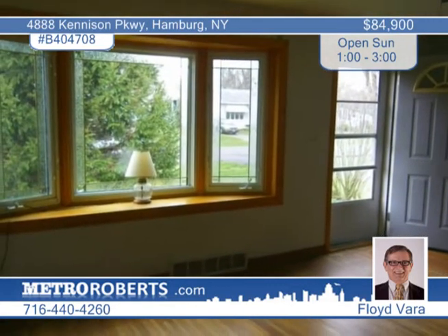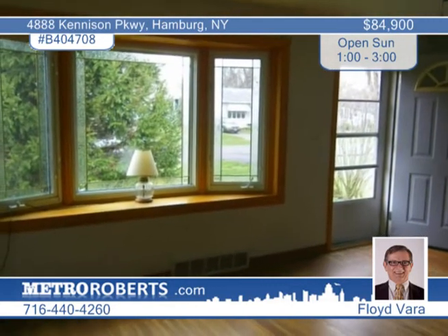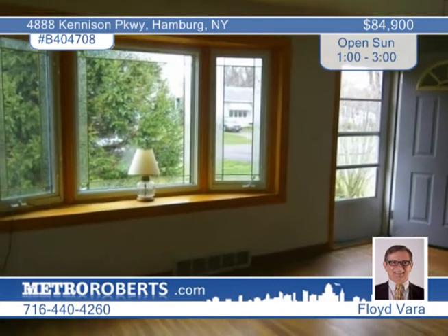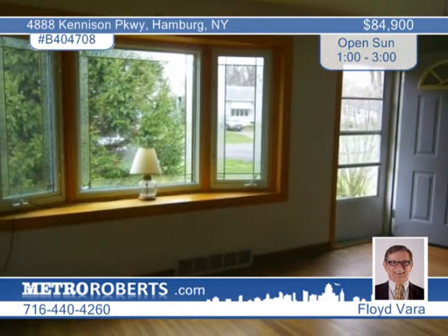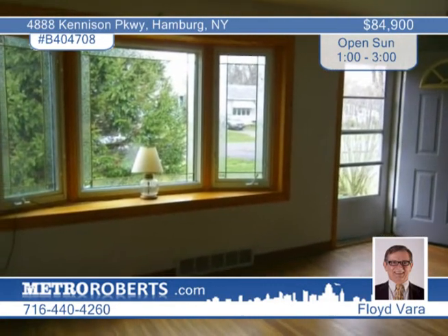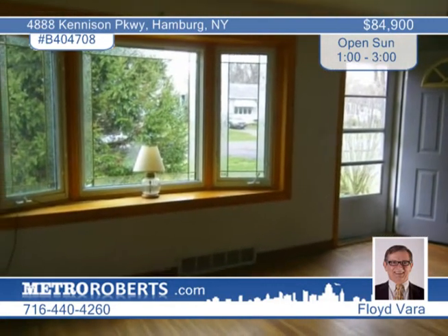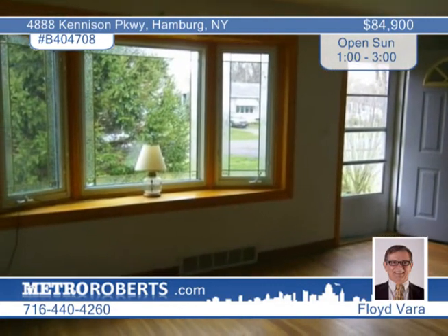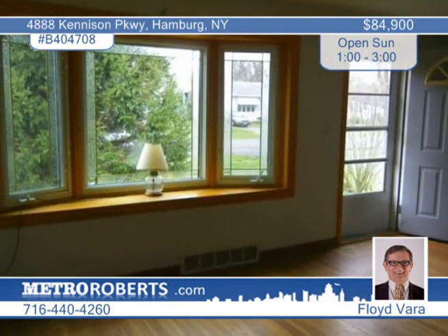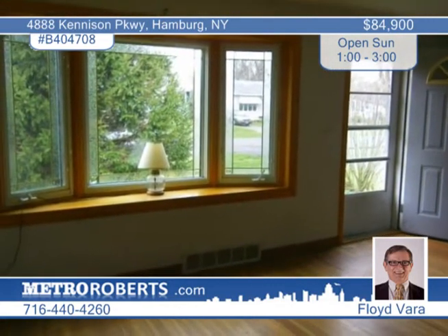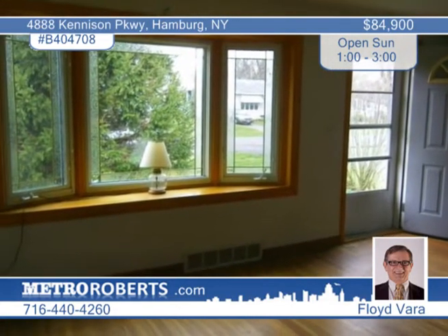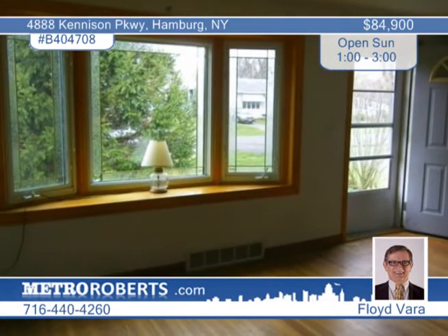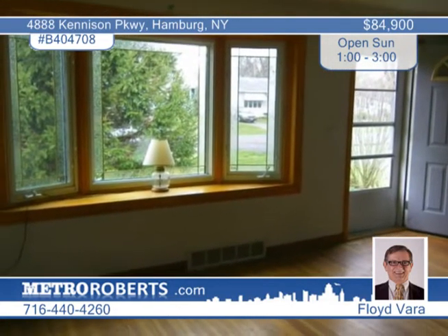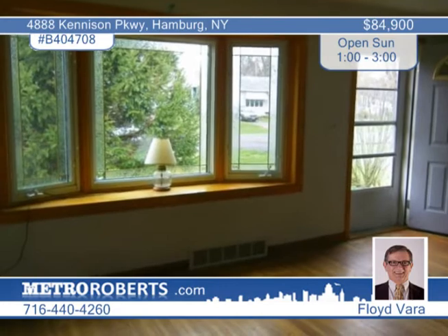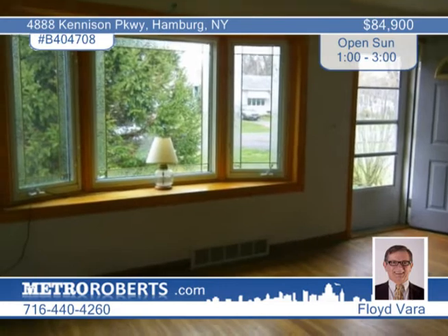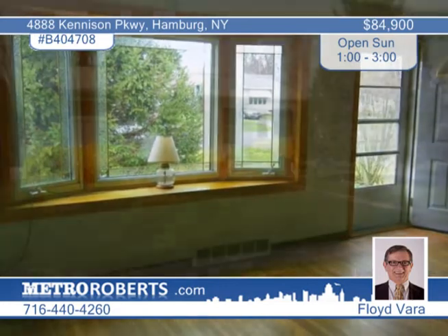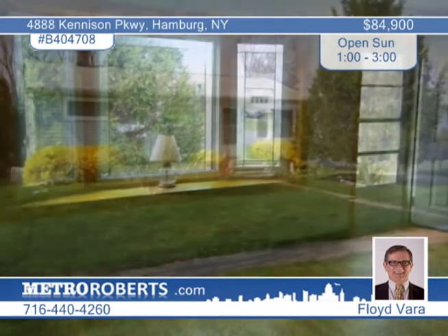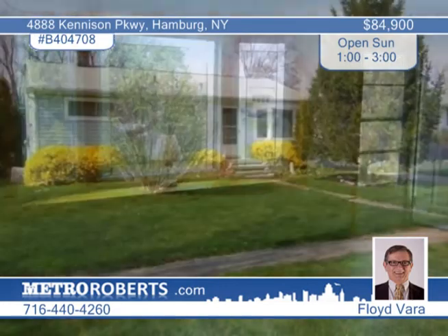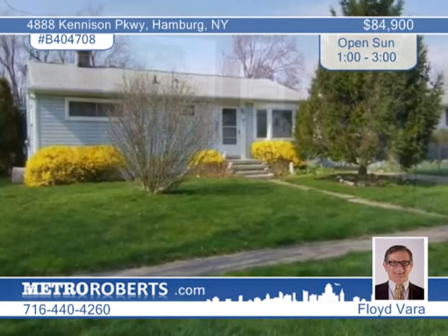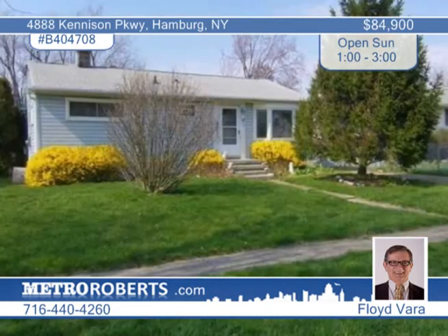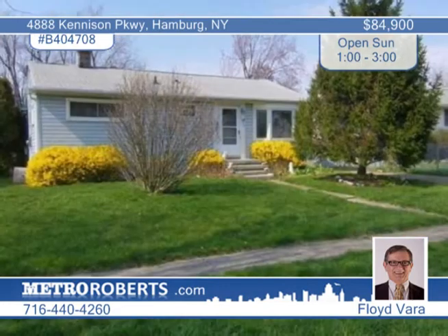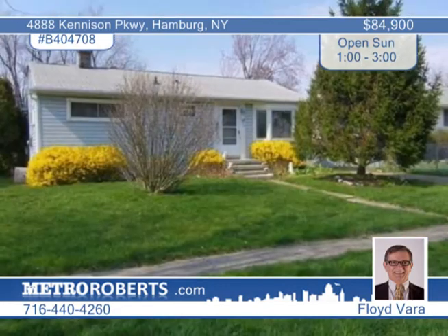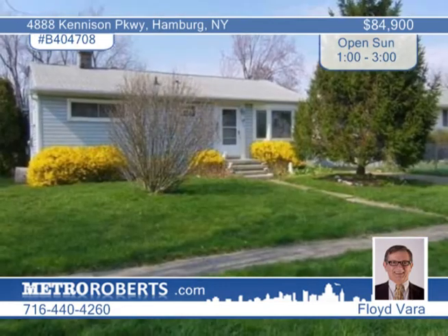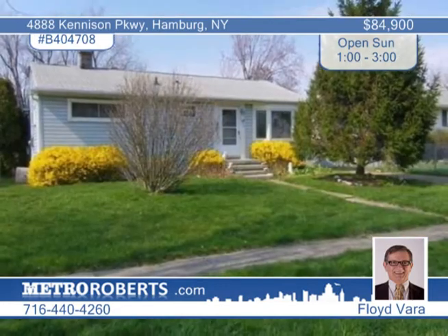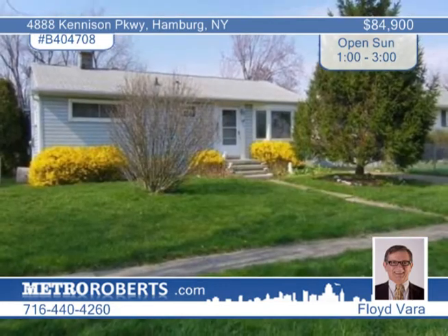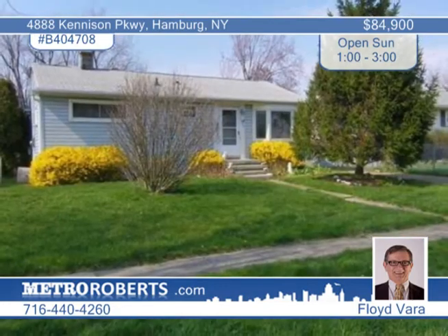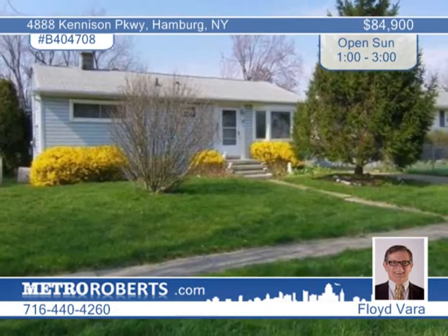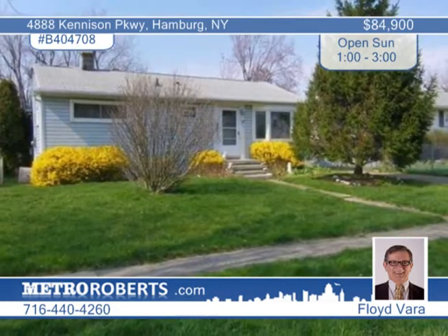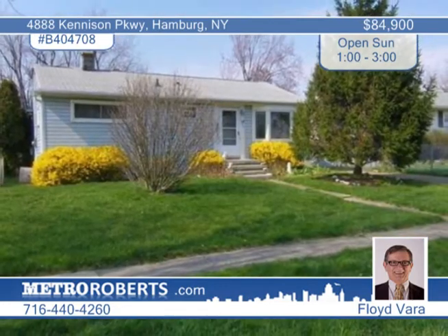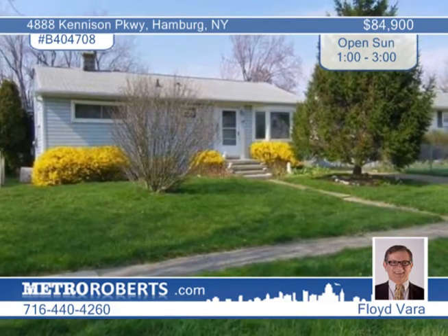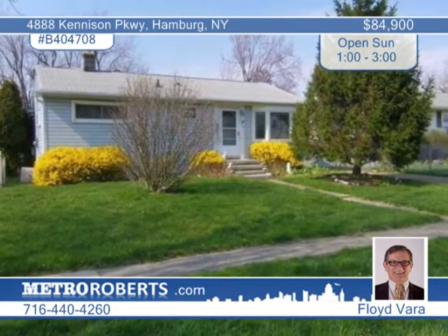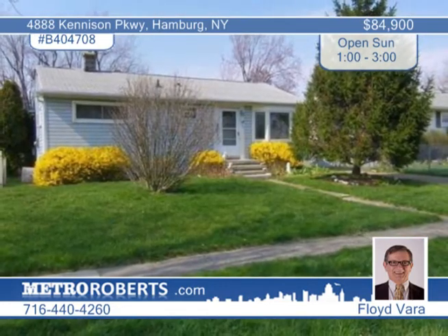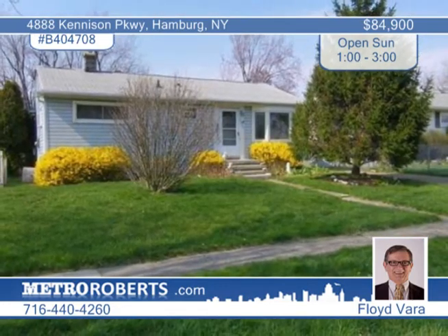The bath has a newer tub surround and there are ceiling fans throughout. View it in person with Florid Vera.